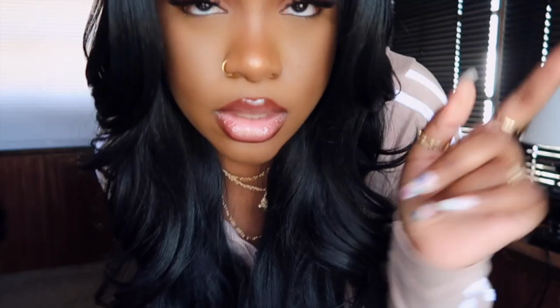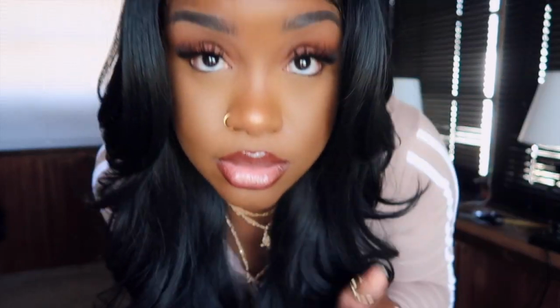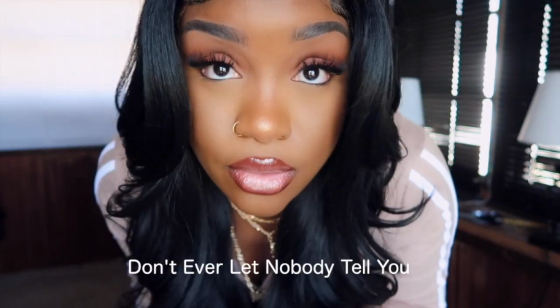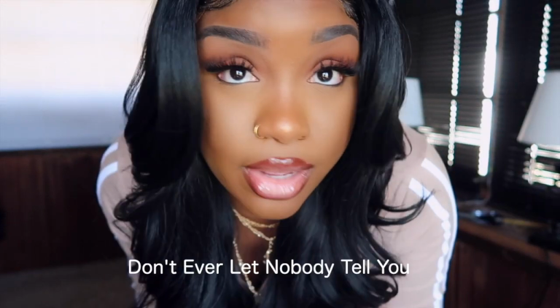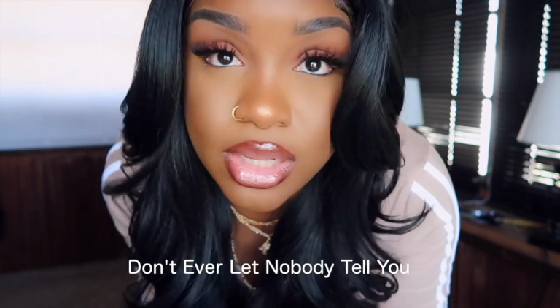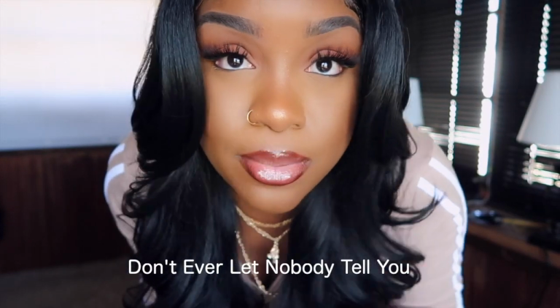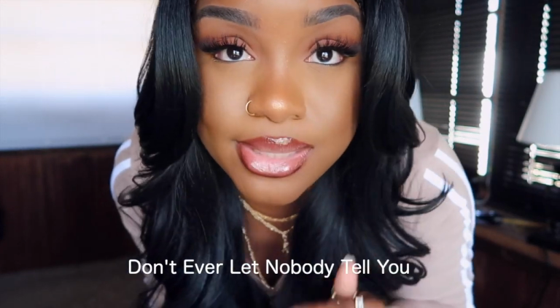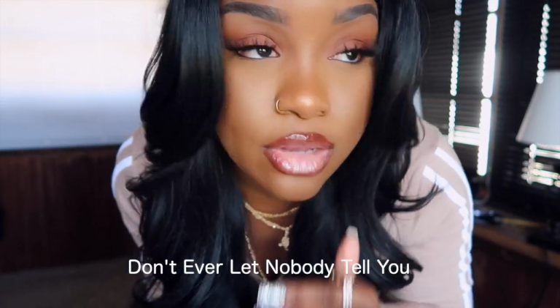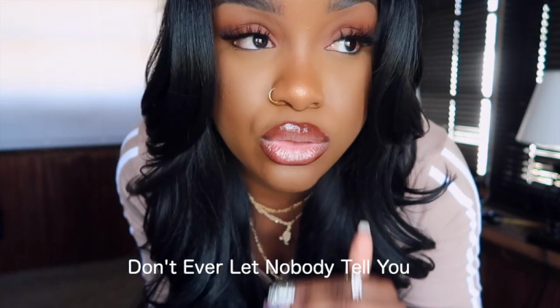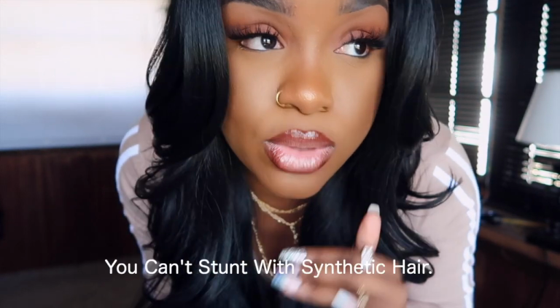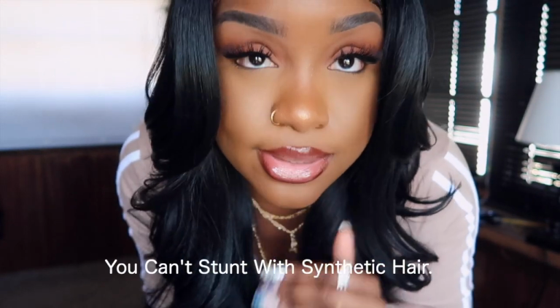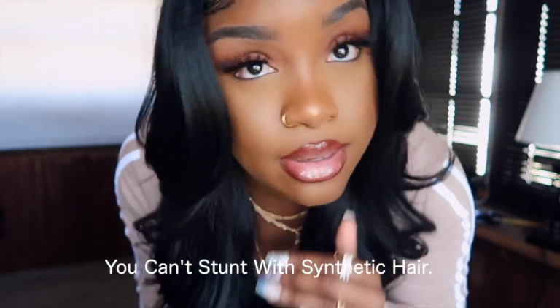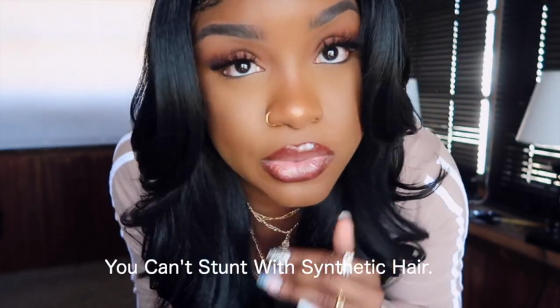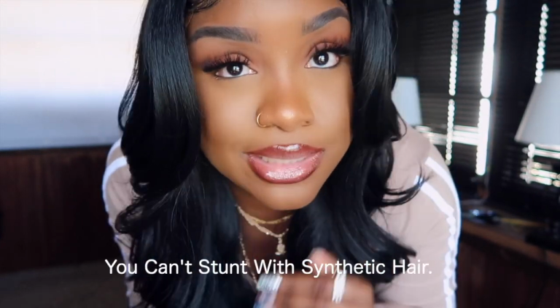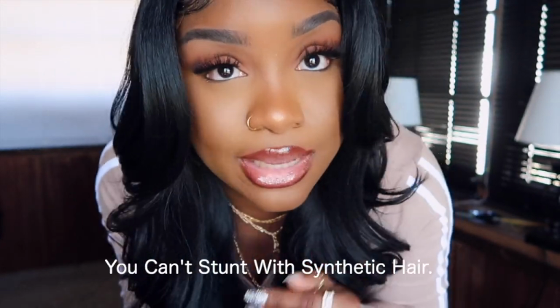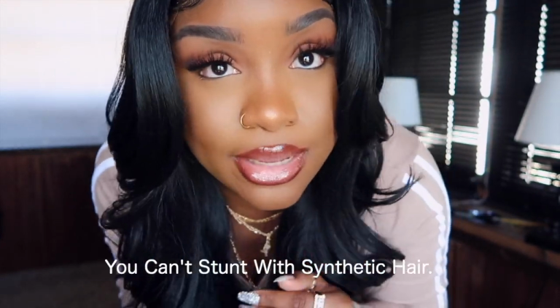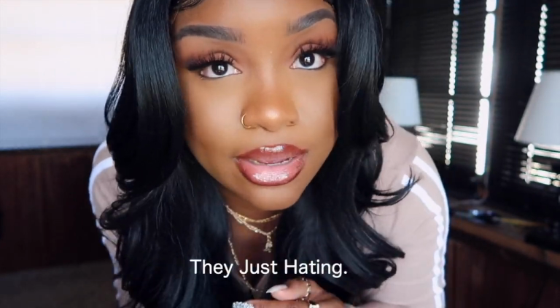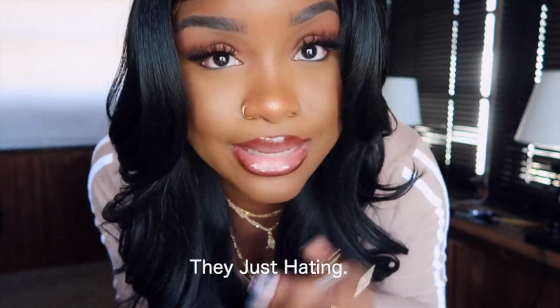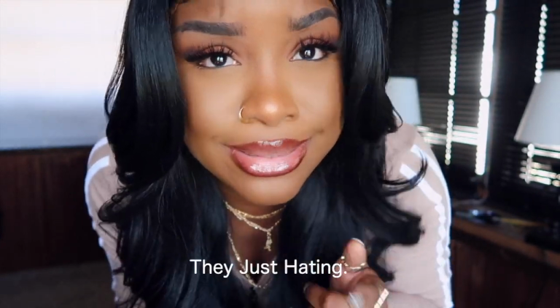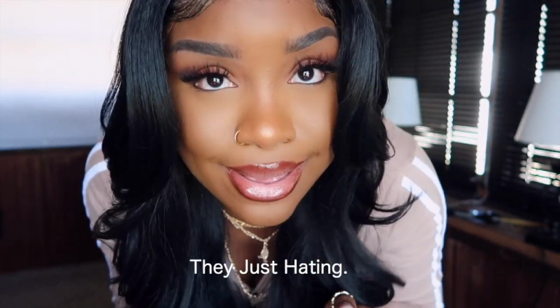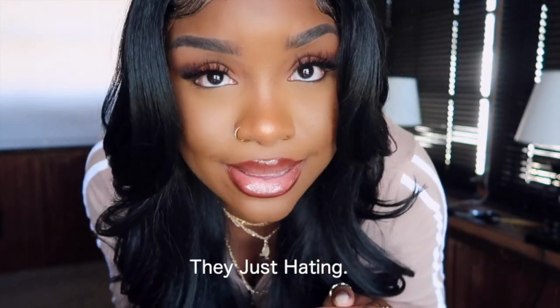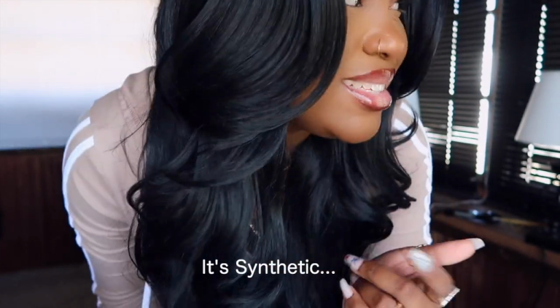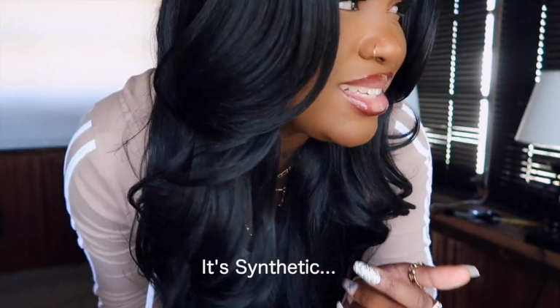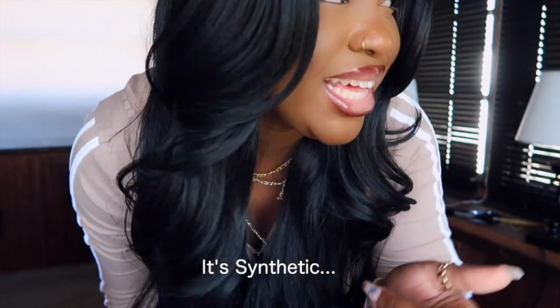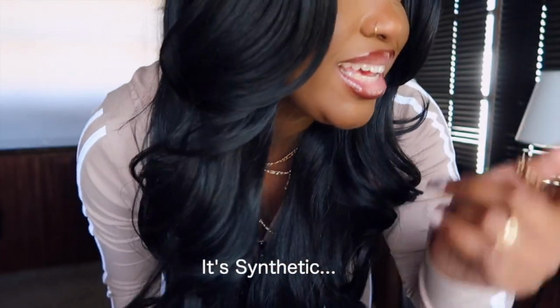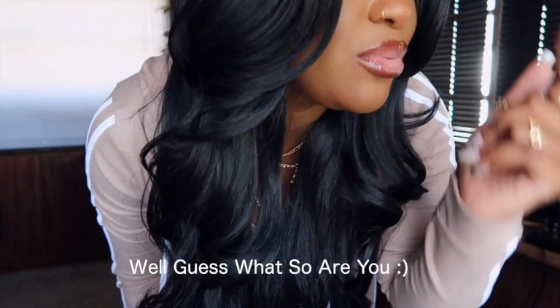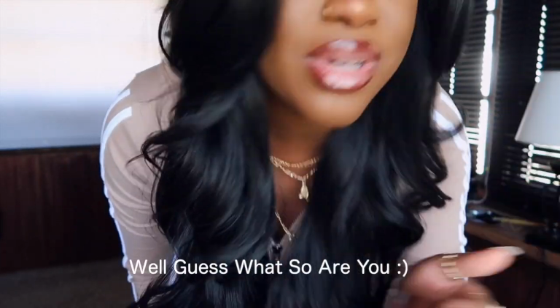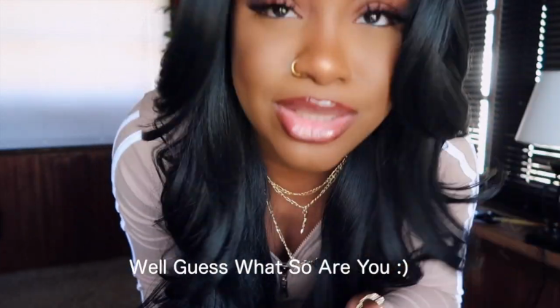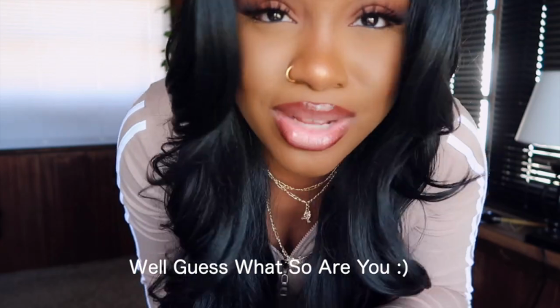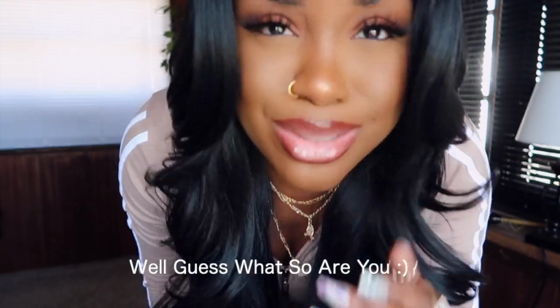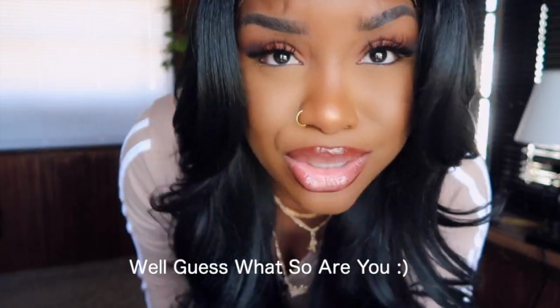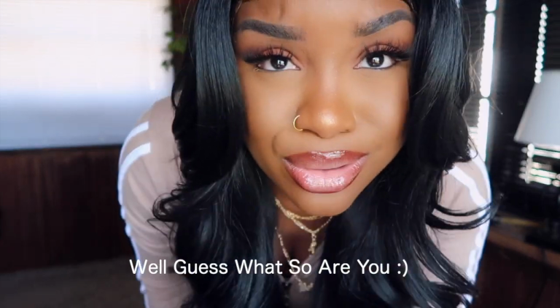Don't ever let nobody tell you you can't stunt with synthetic hair. They just hate it. It's synthetic. Well, guess what? So are you.